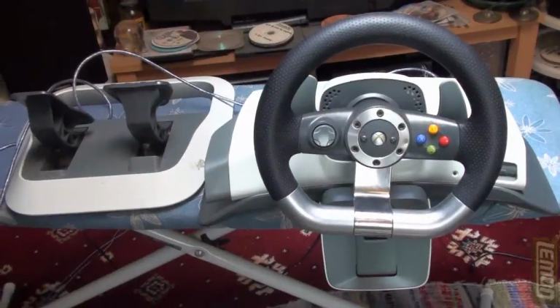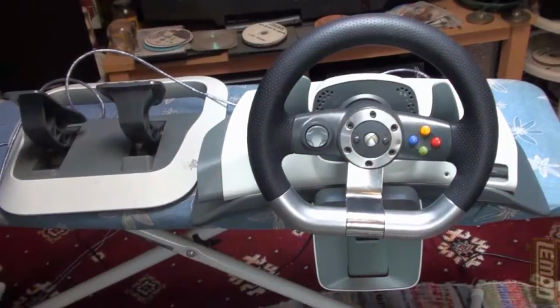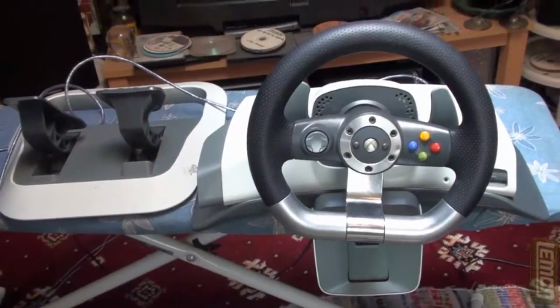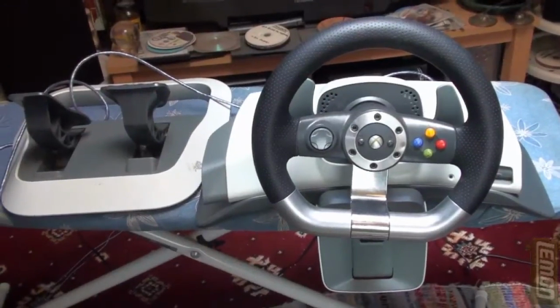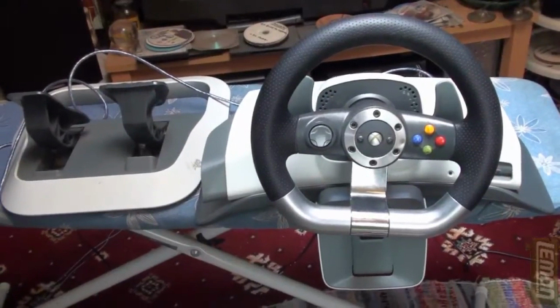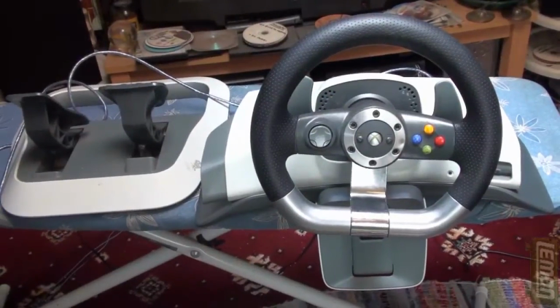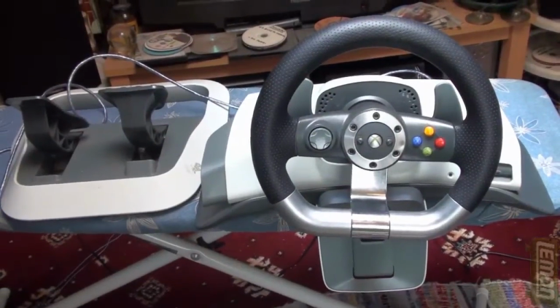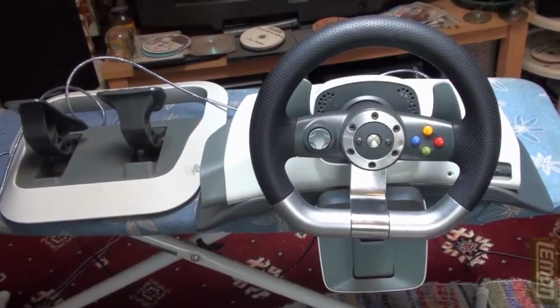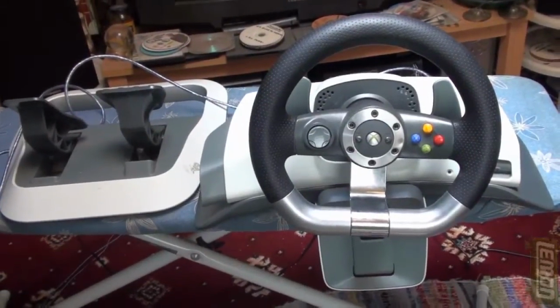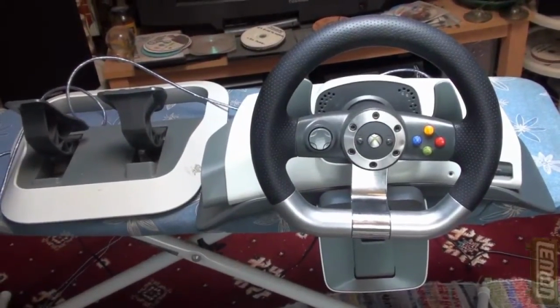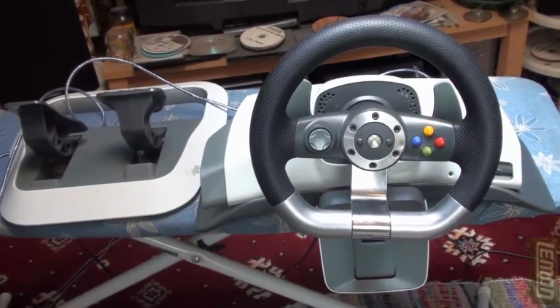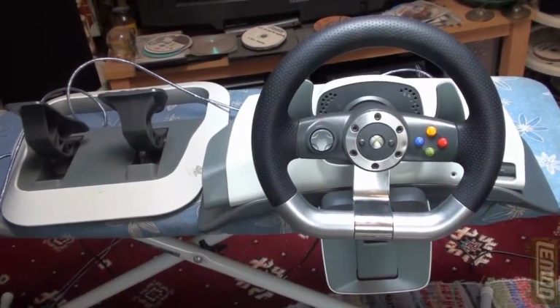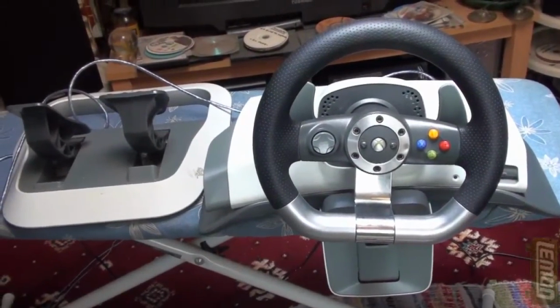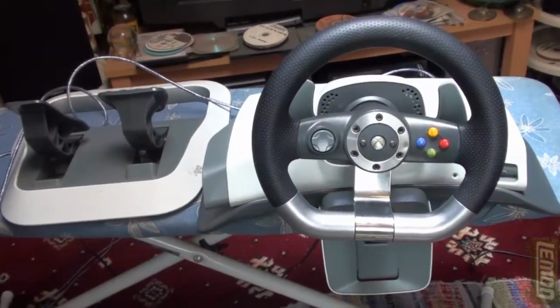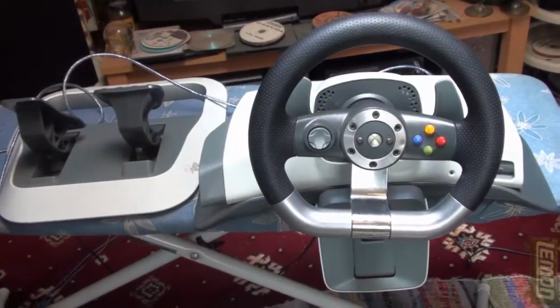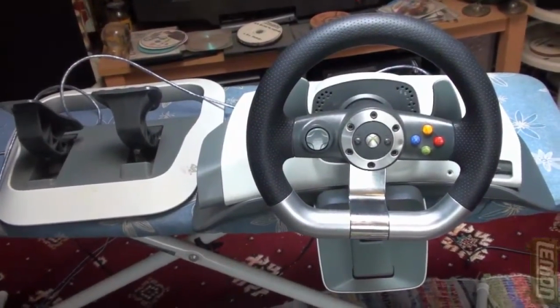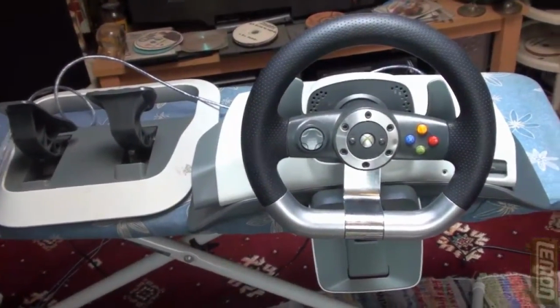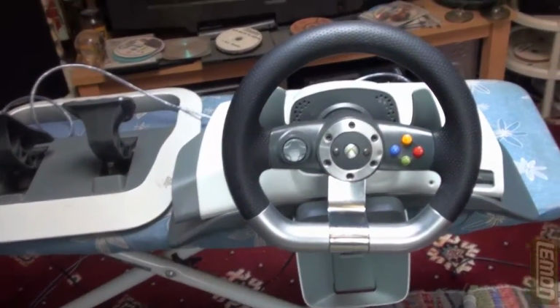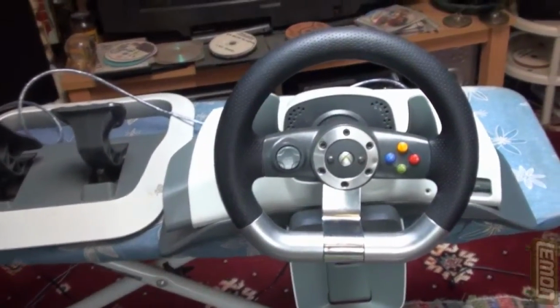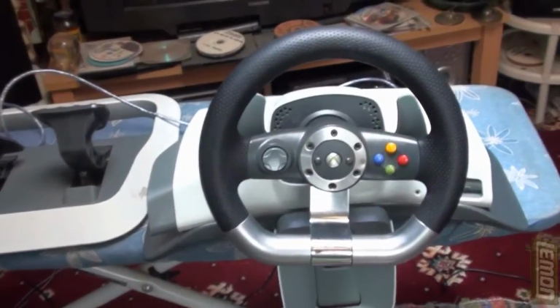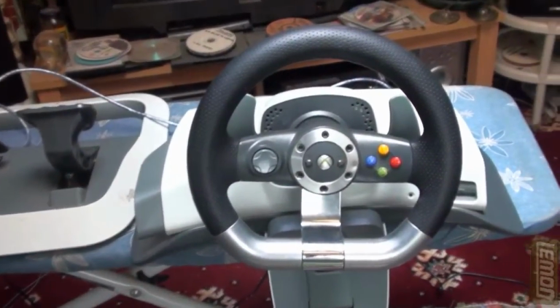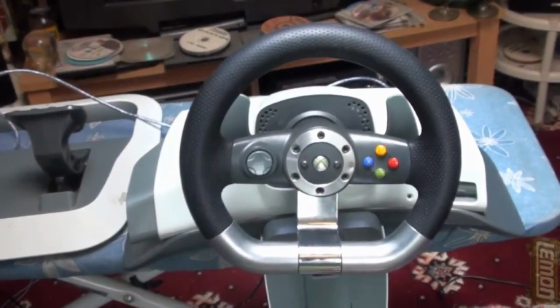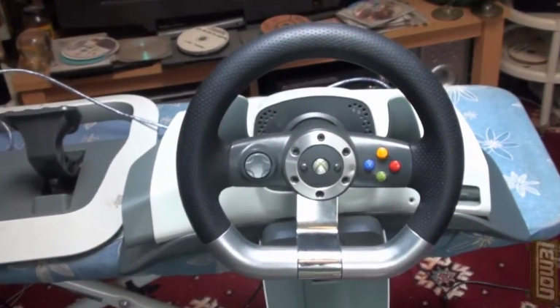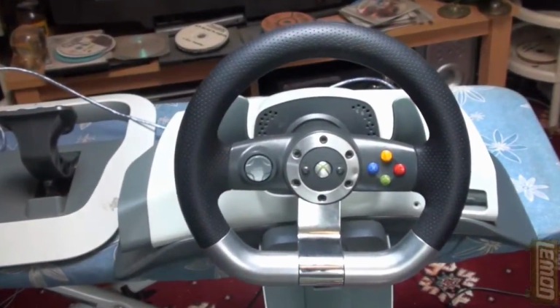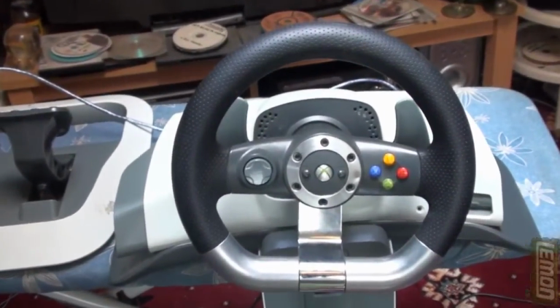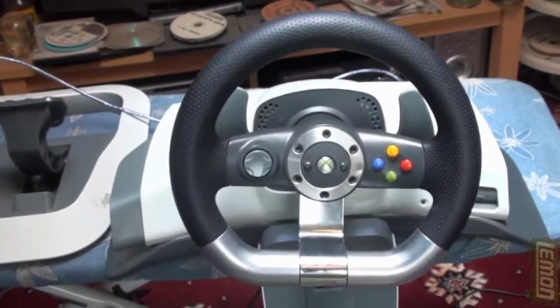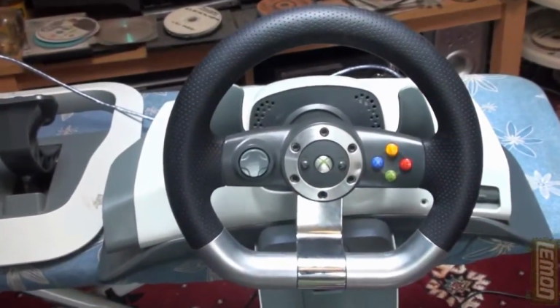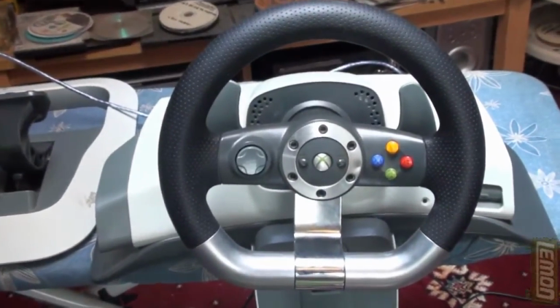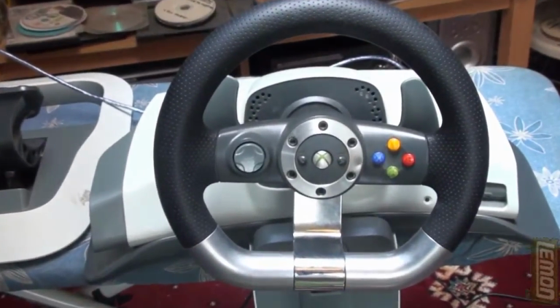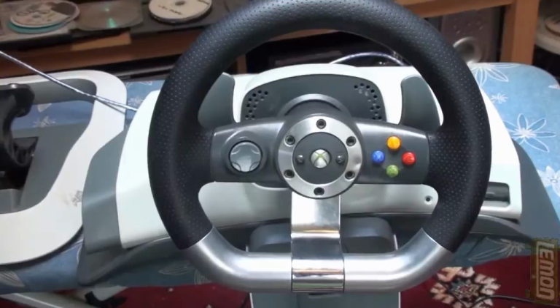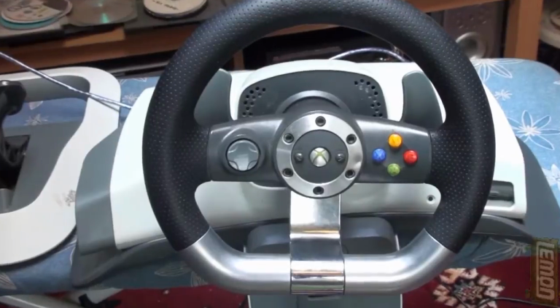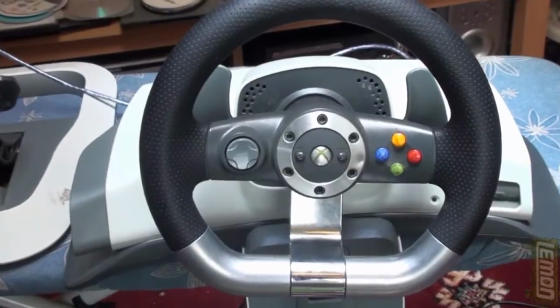Hi, welcome to my practical guide on how to connect an Xbox racing wheel to a PC.